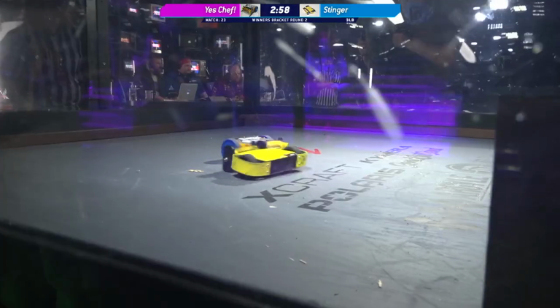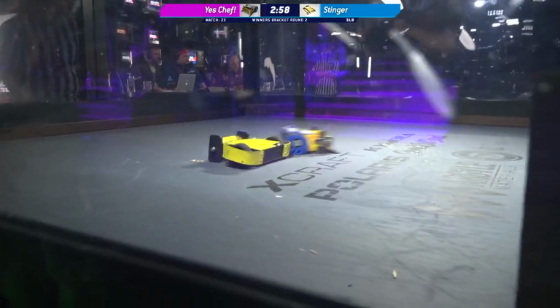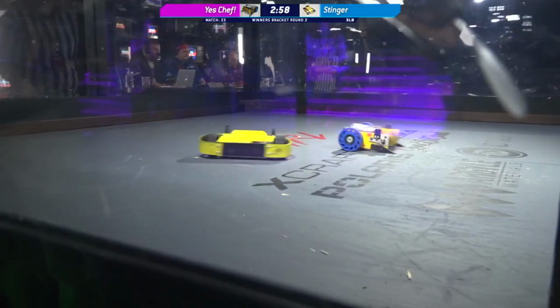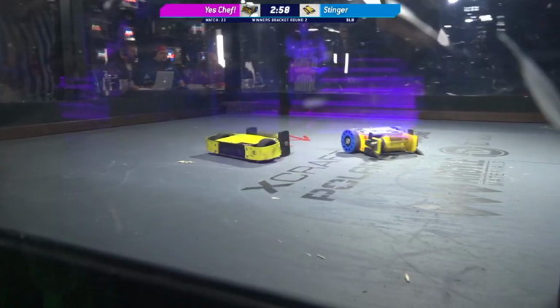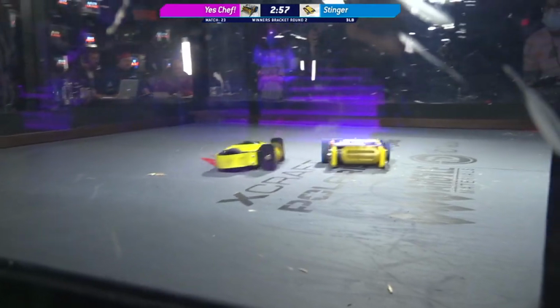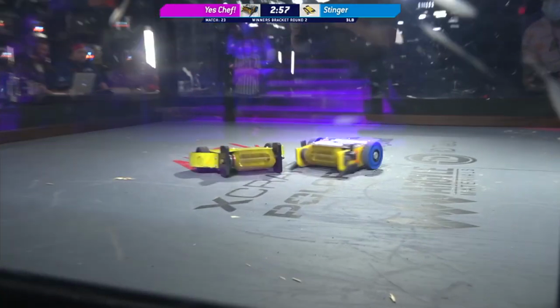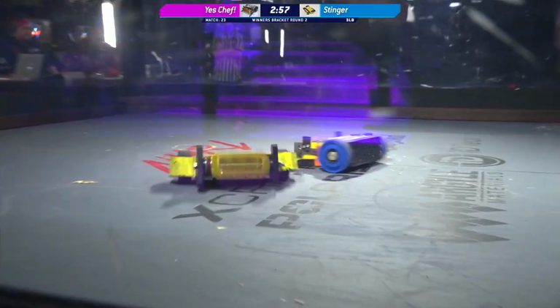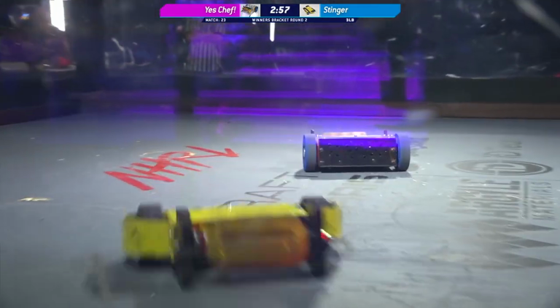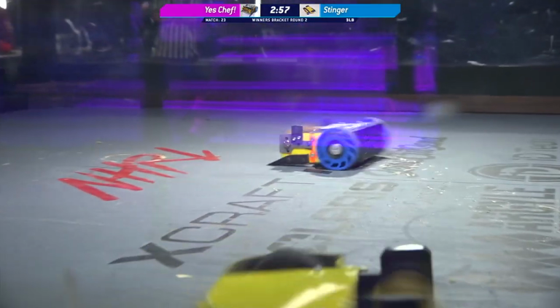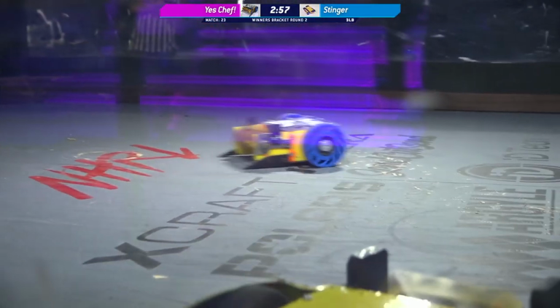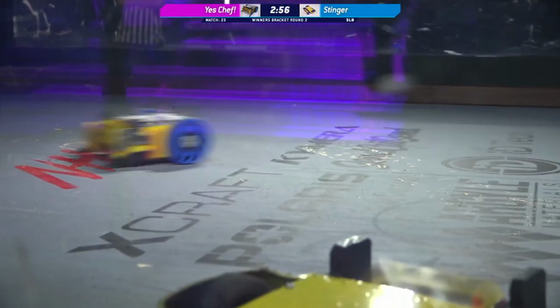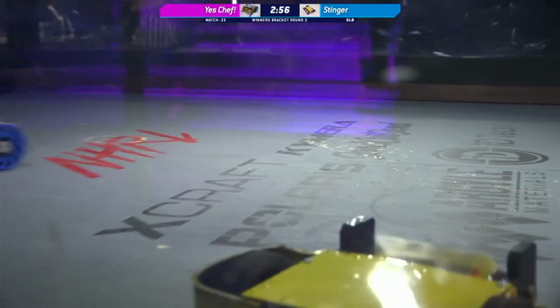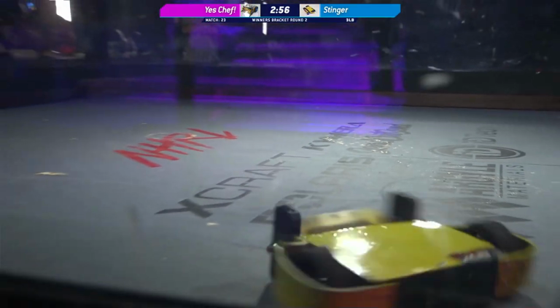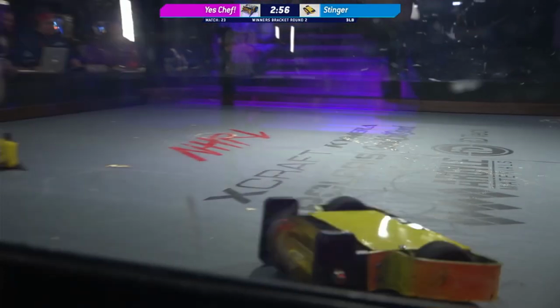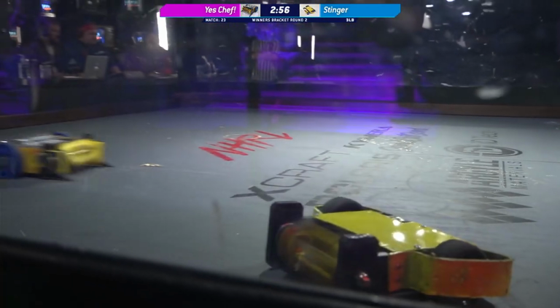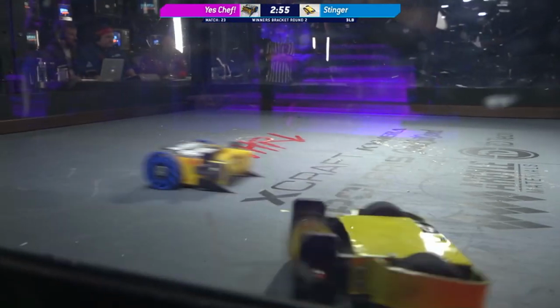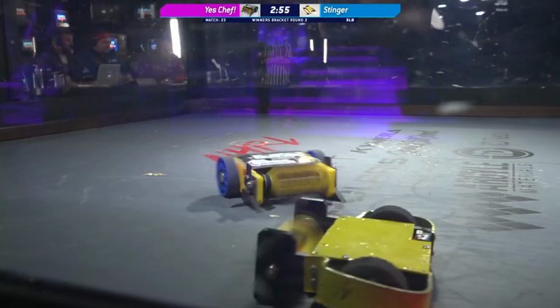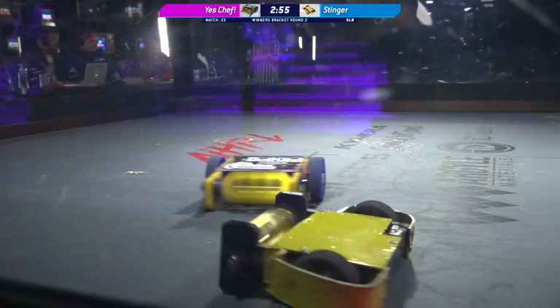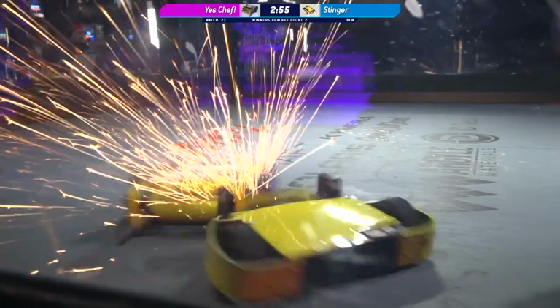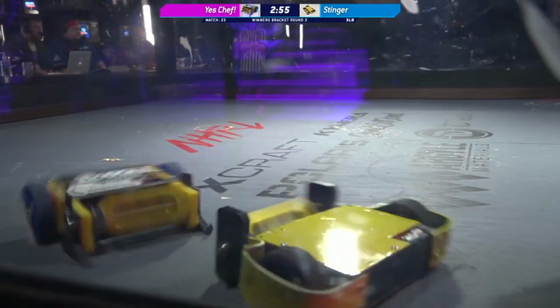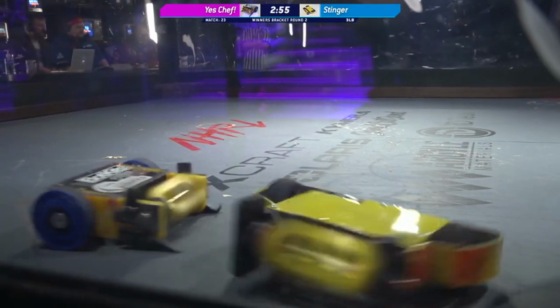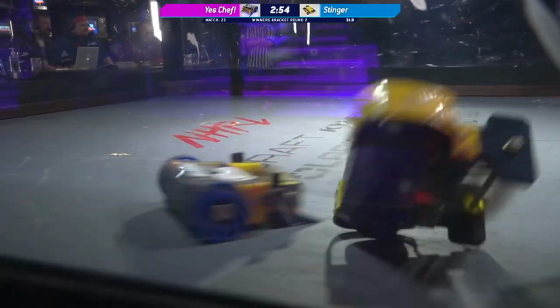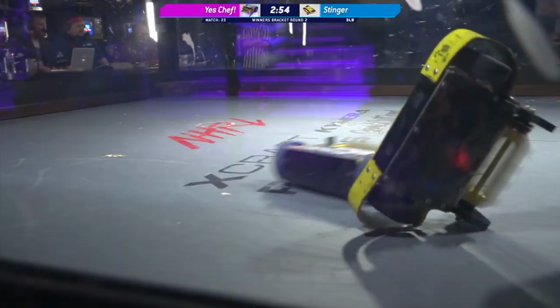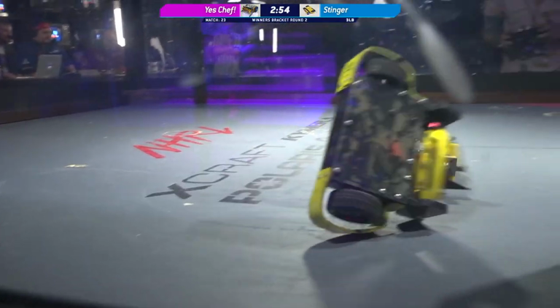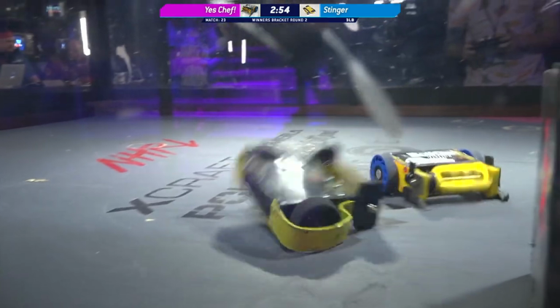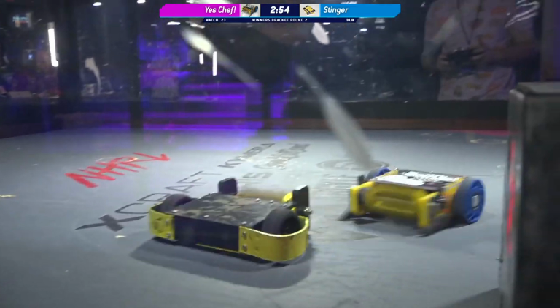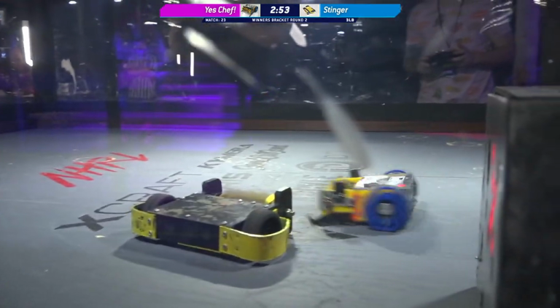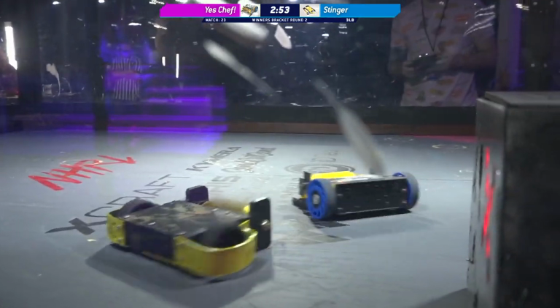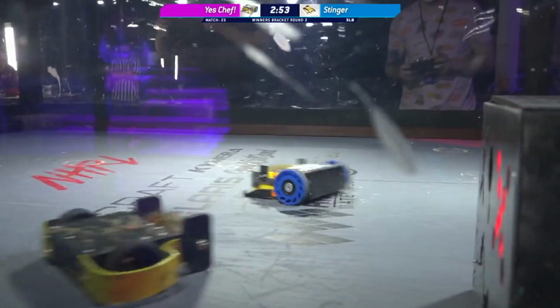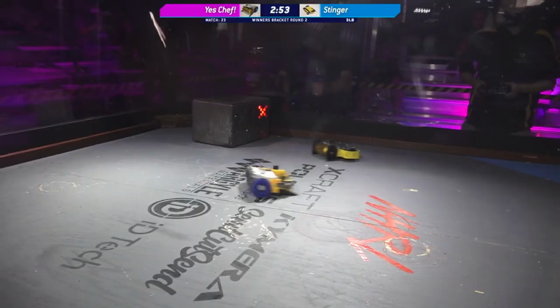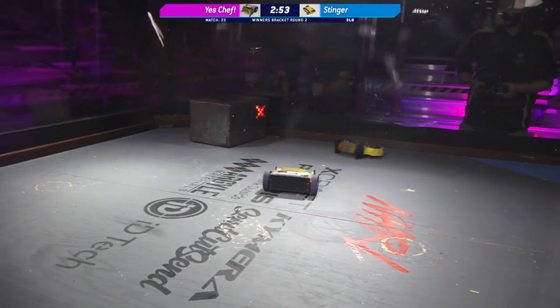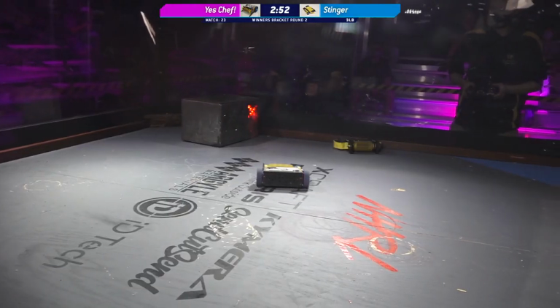Both weapons up to speed, both bots jockeying for position. No contact made yet. There we go — nice little dip there.